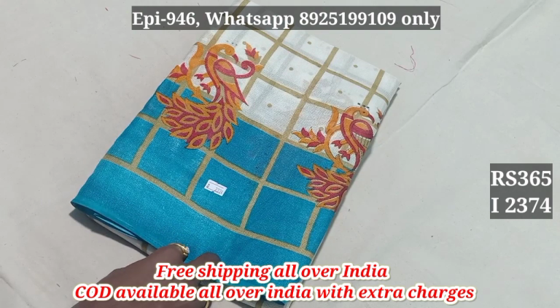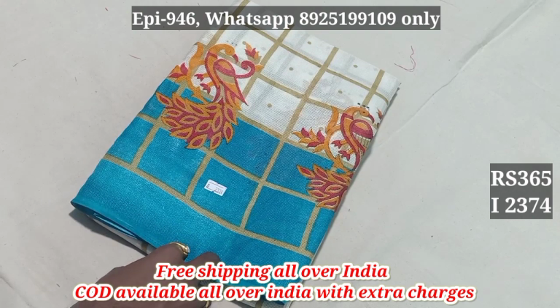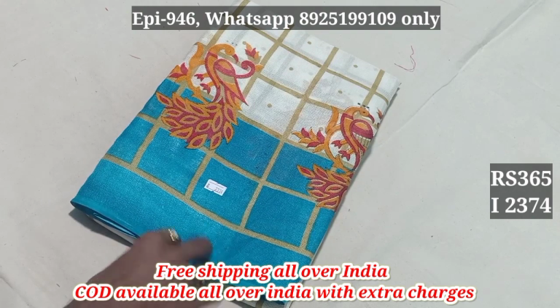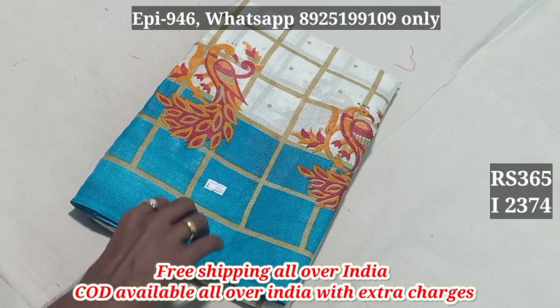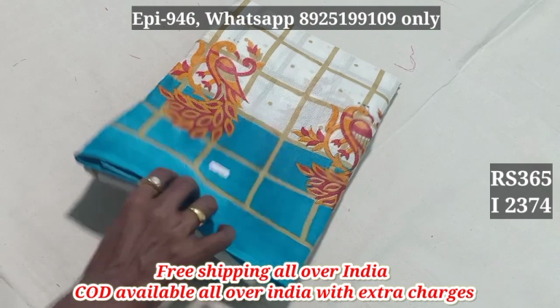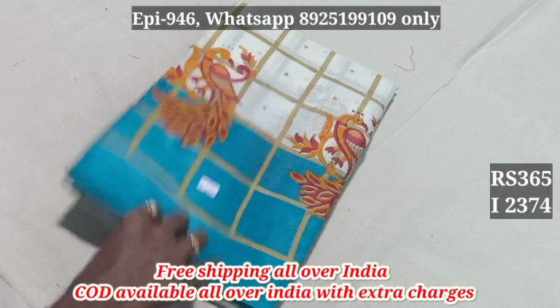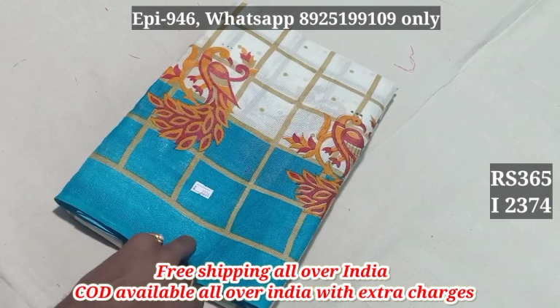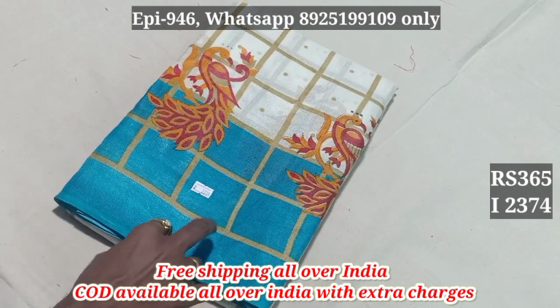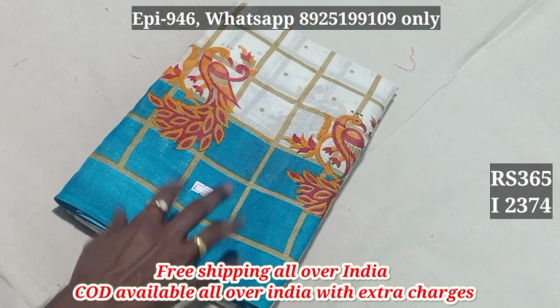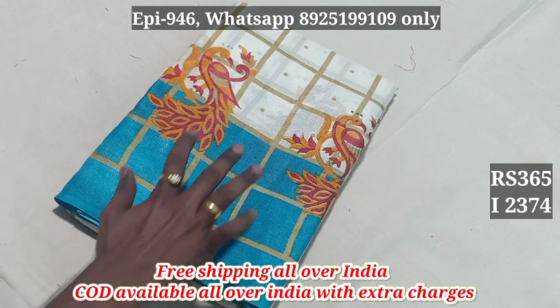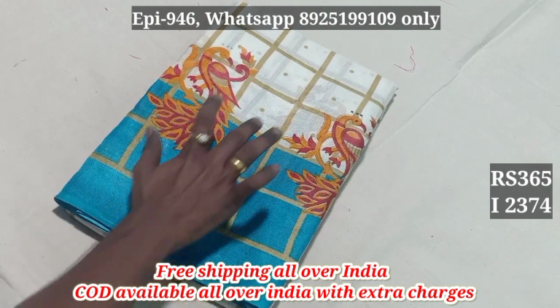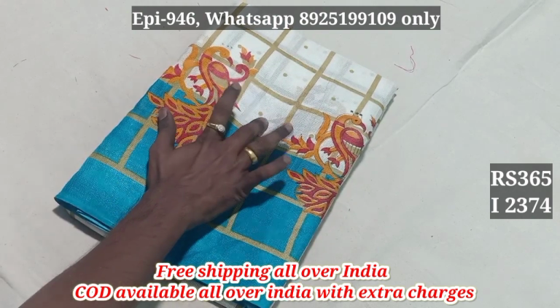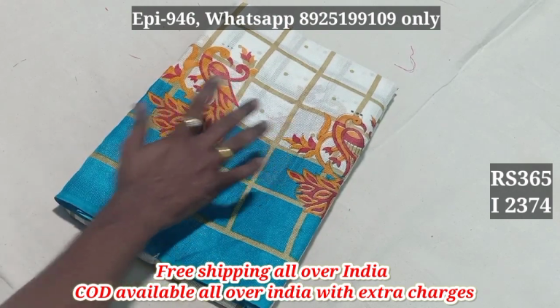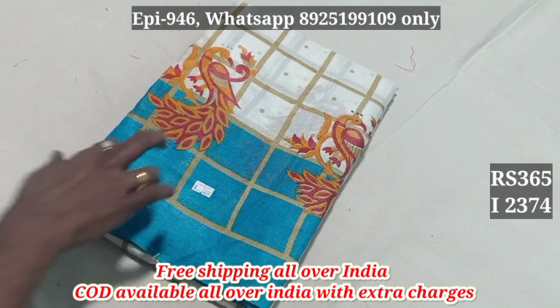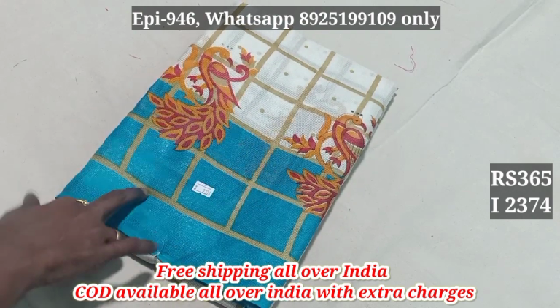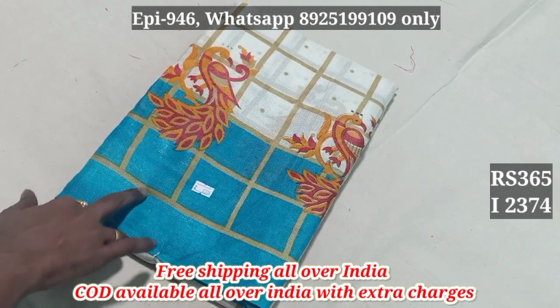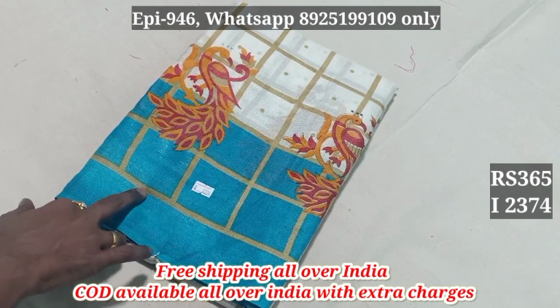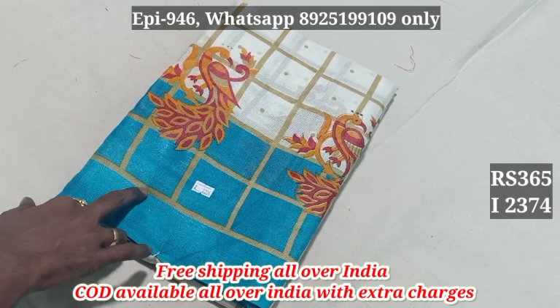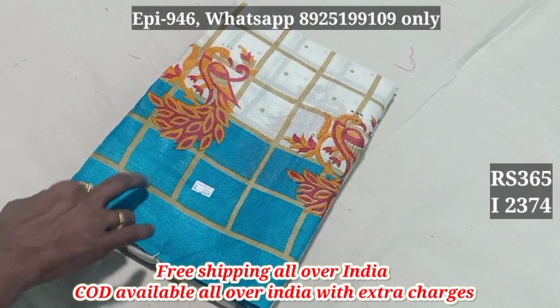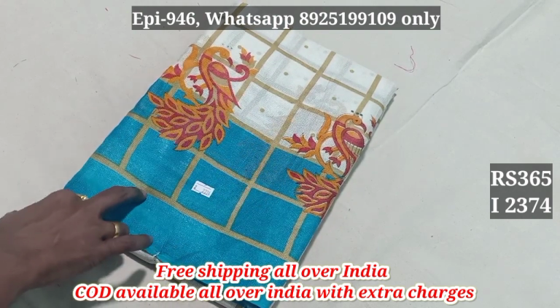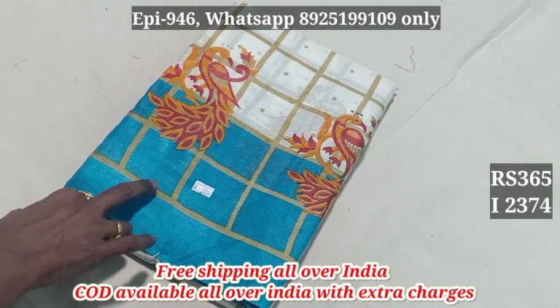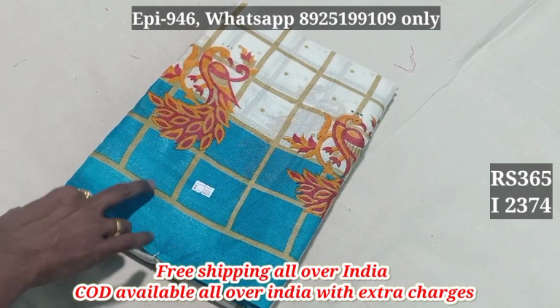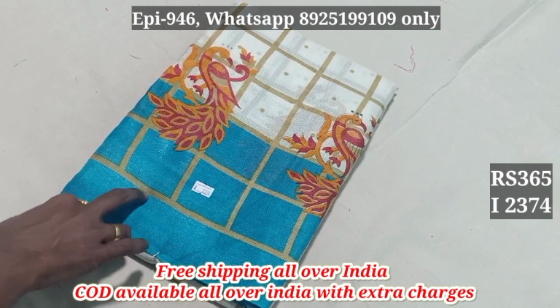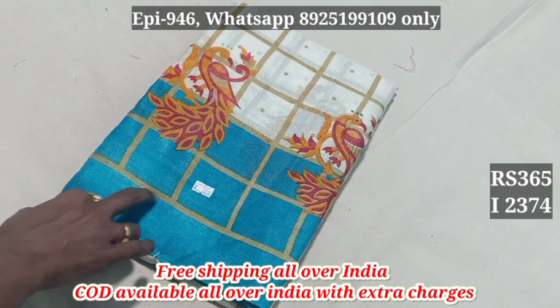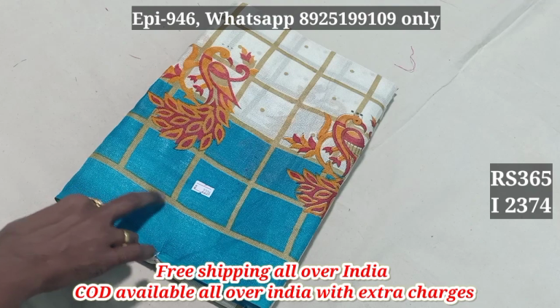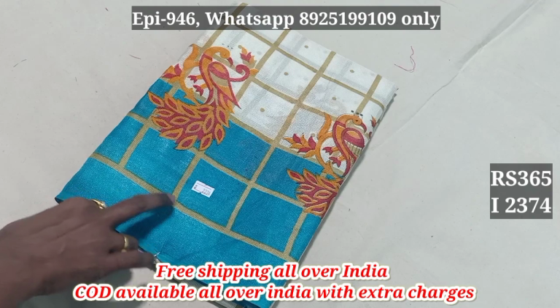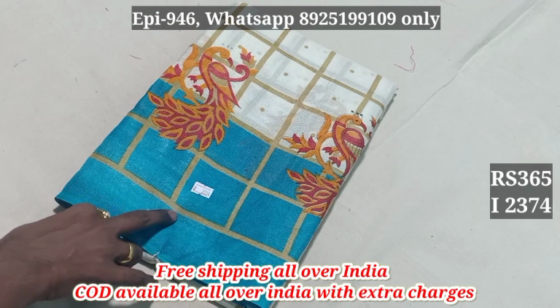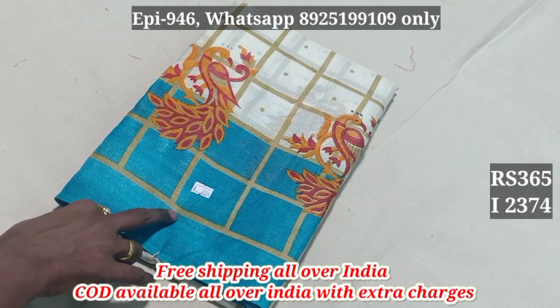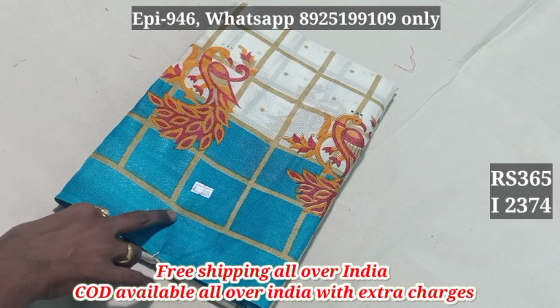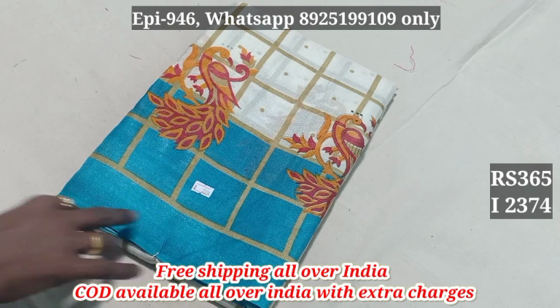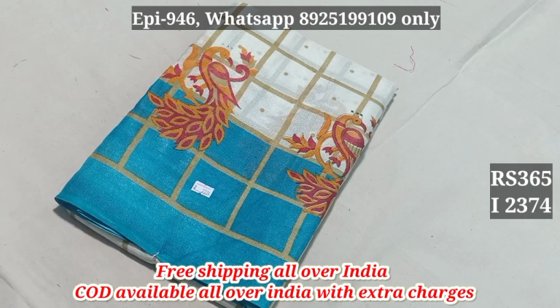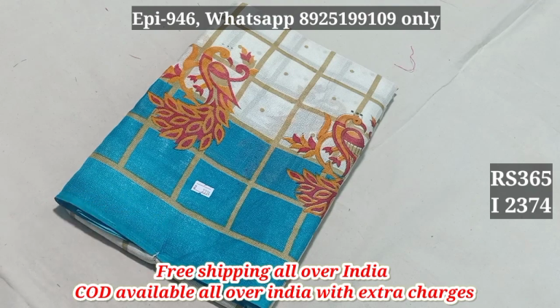2374 — this is the base color, the border color, the blouse. 2374.